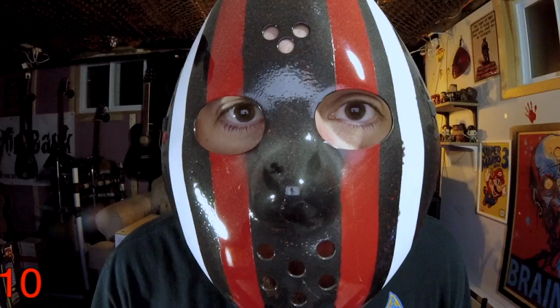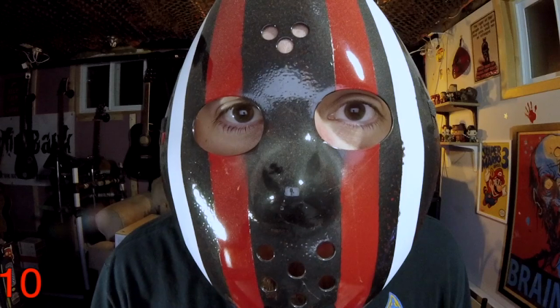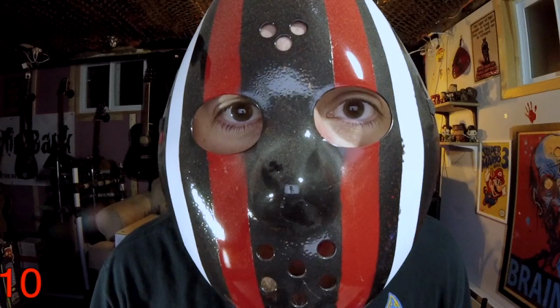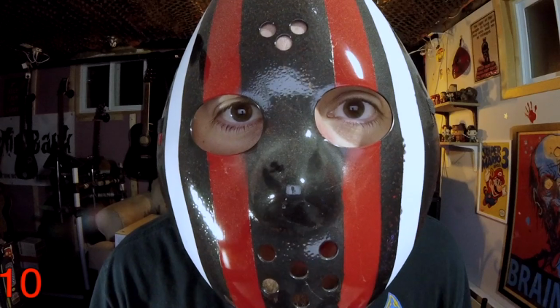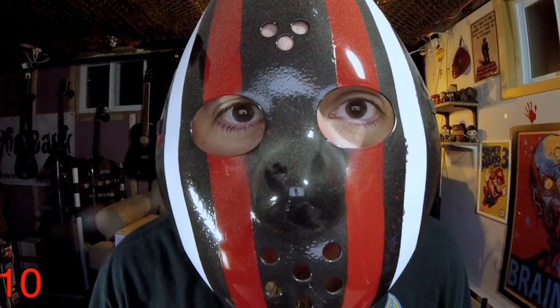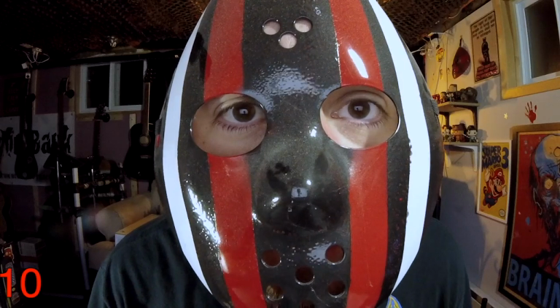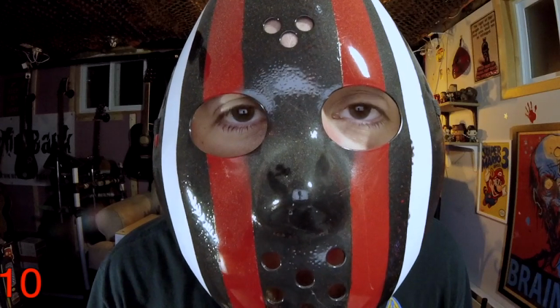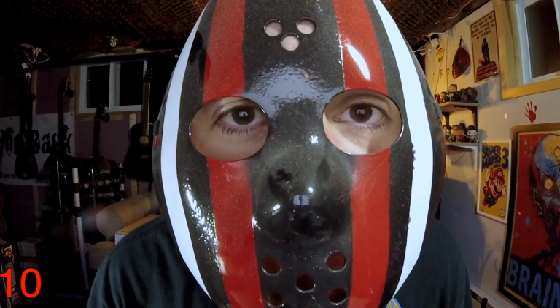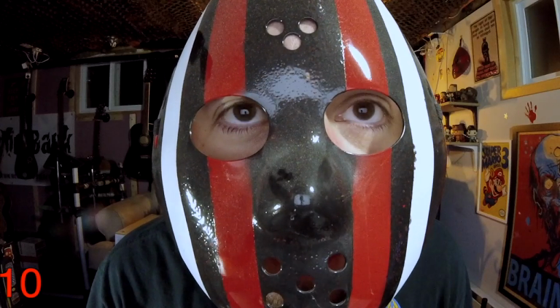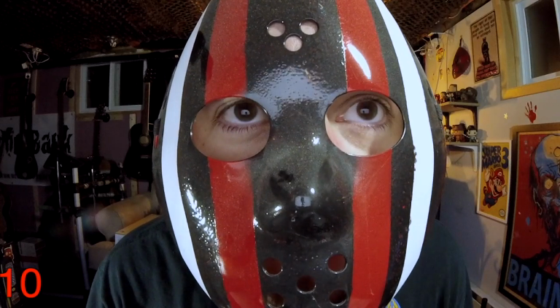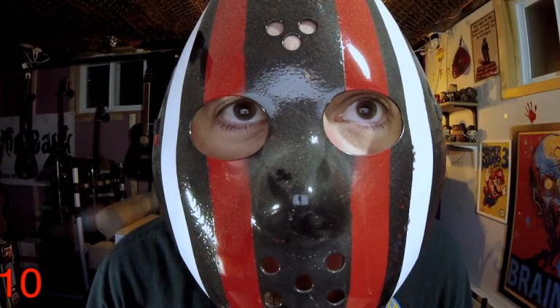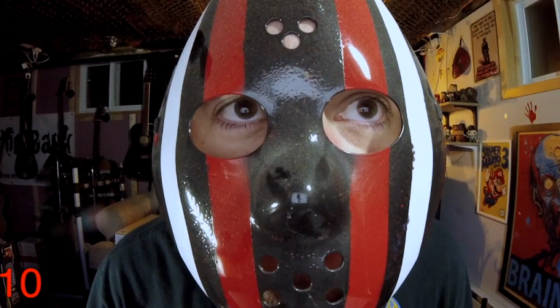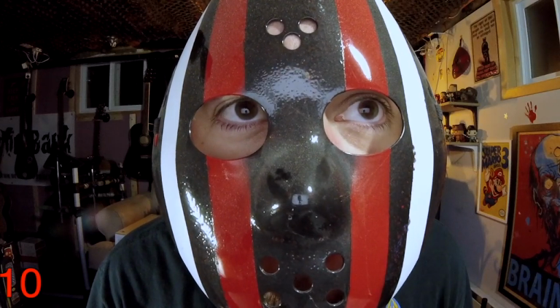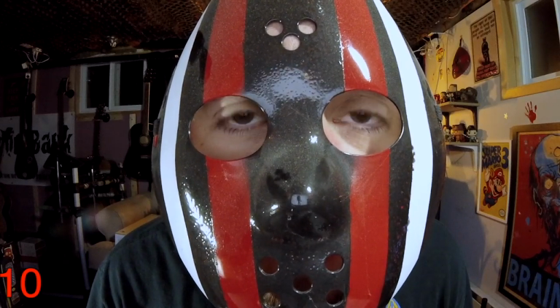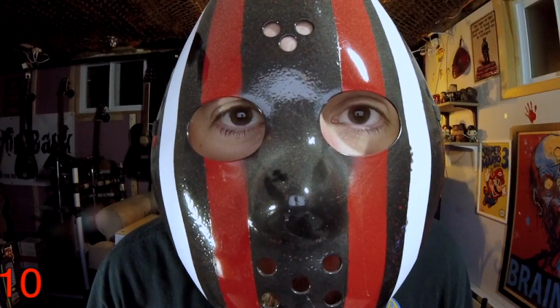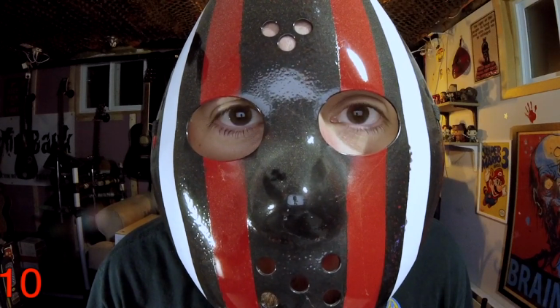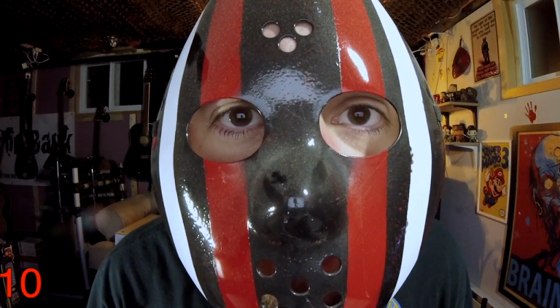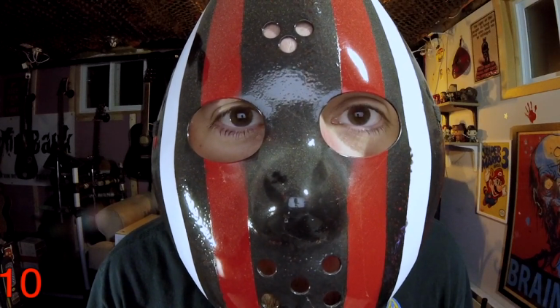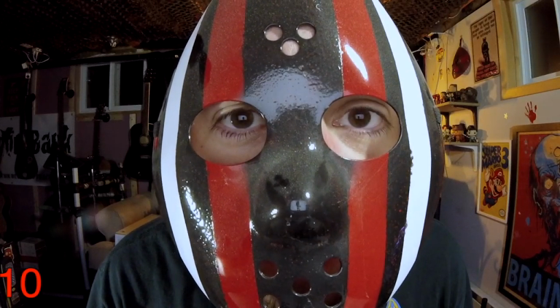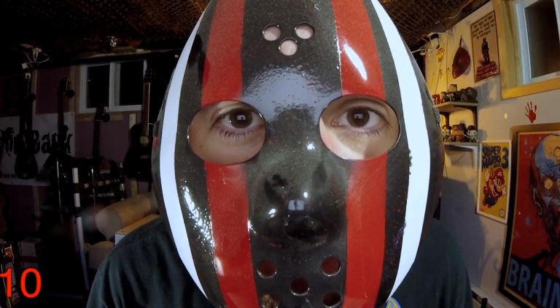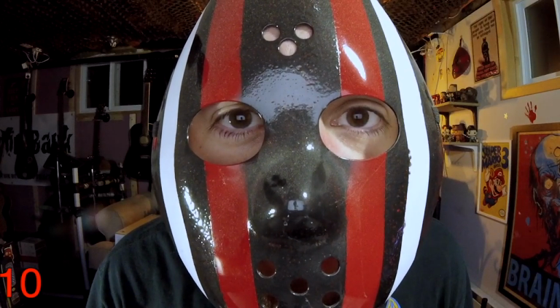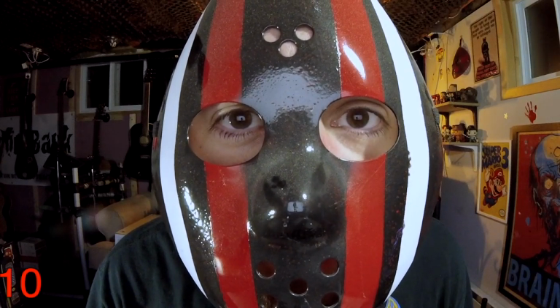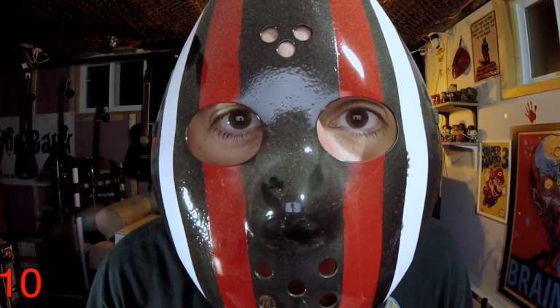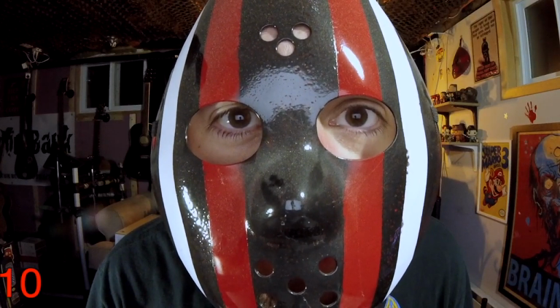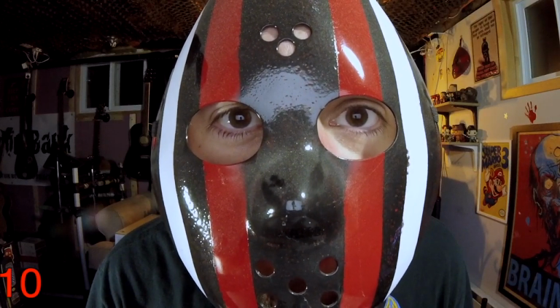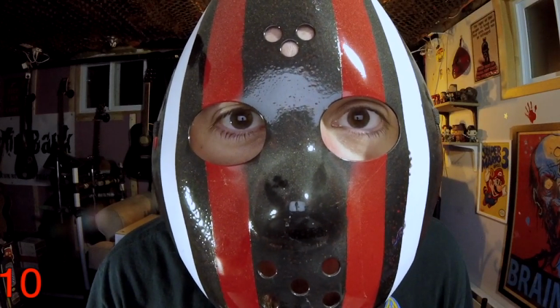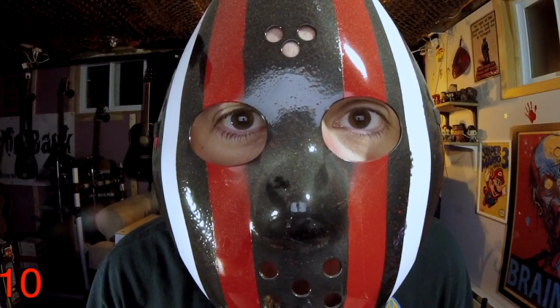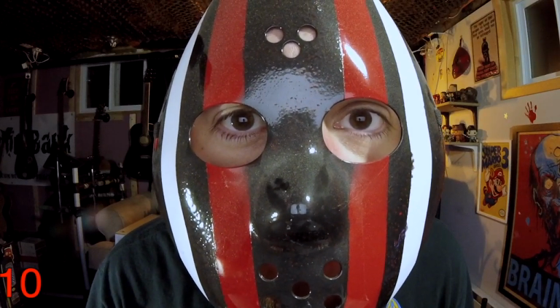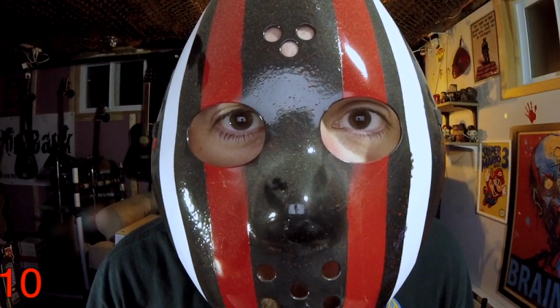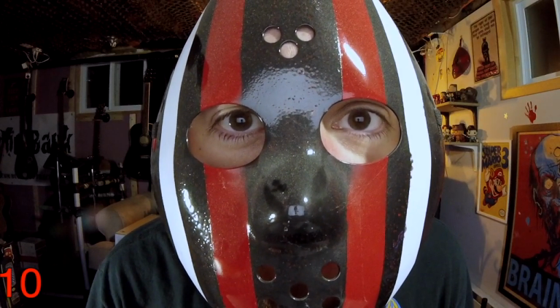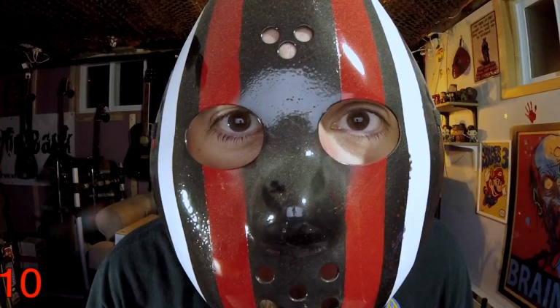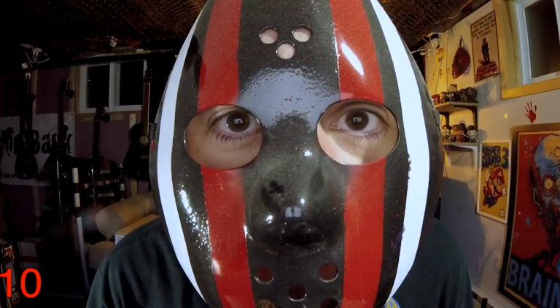Hi, this is BobTV, and I'm lactose intolerant. Thanks, Amanda.